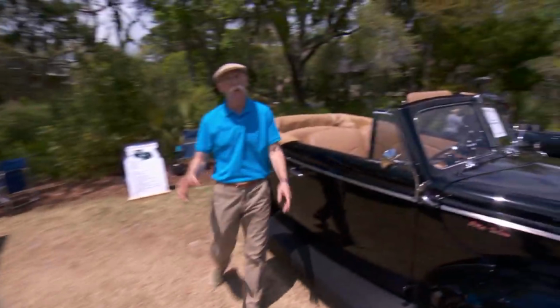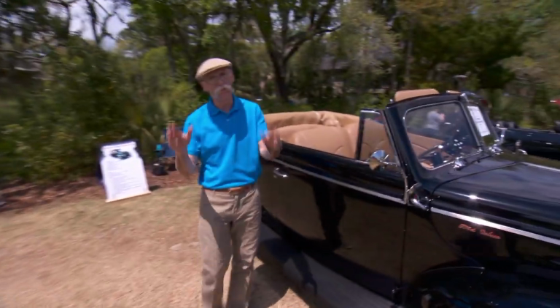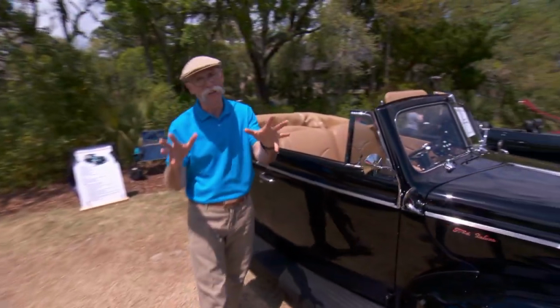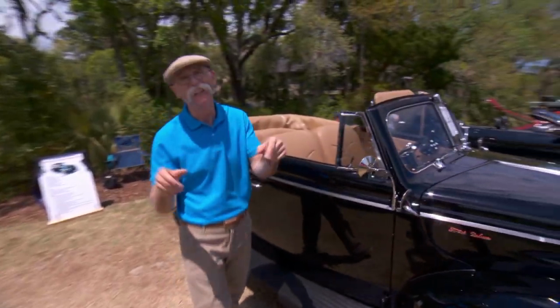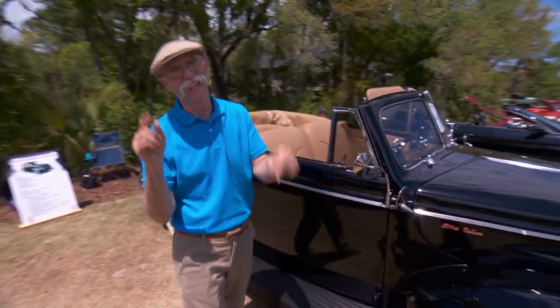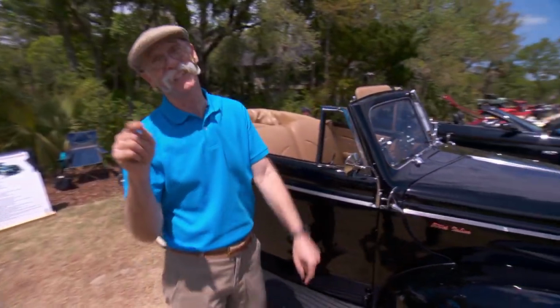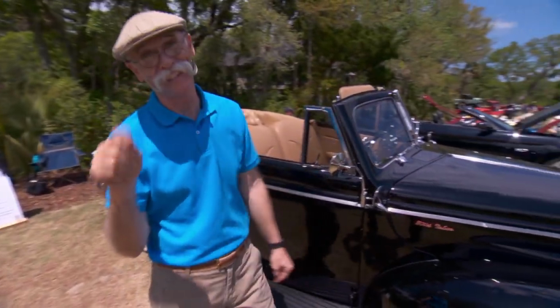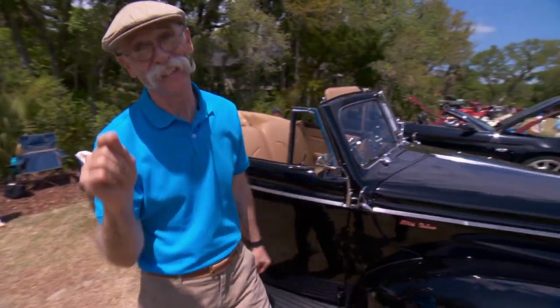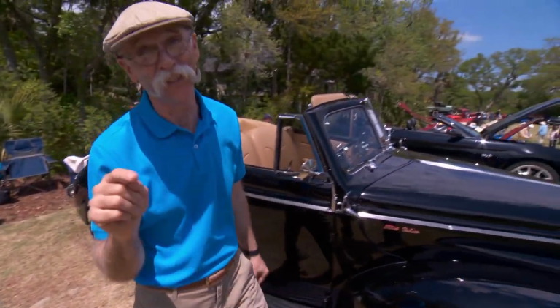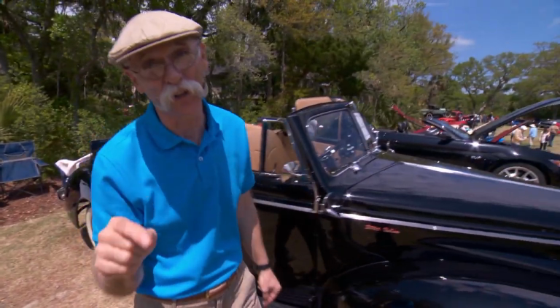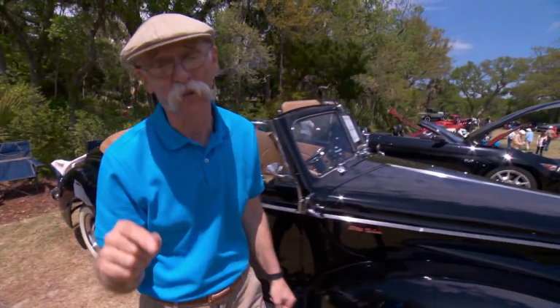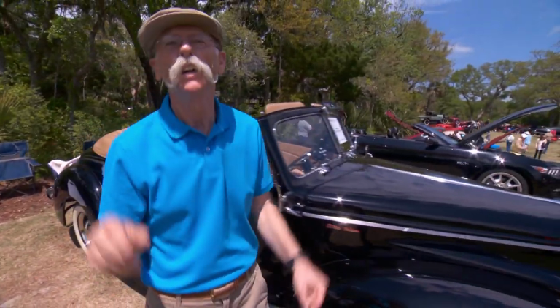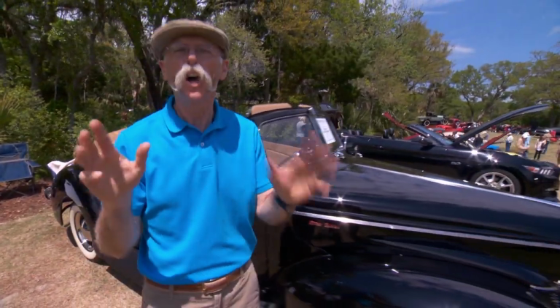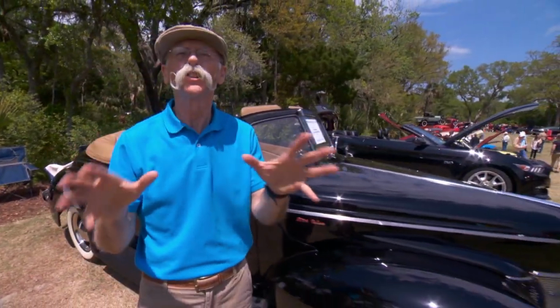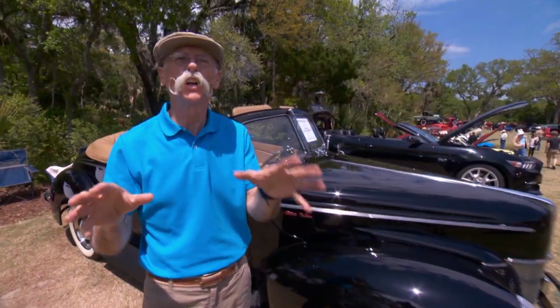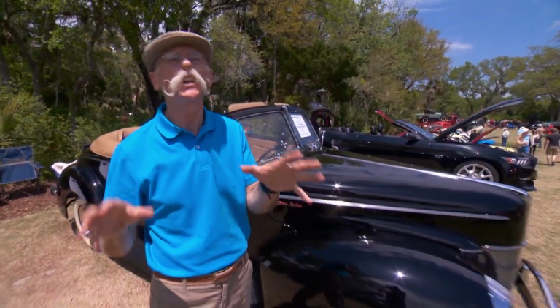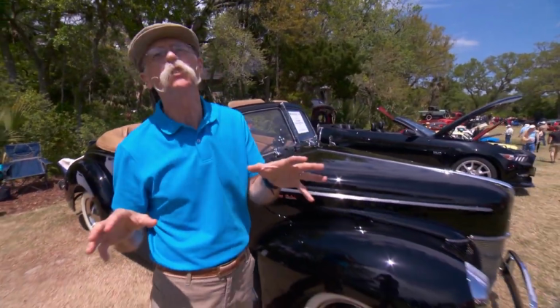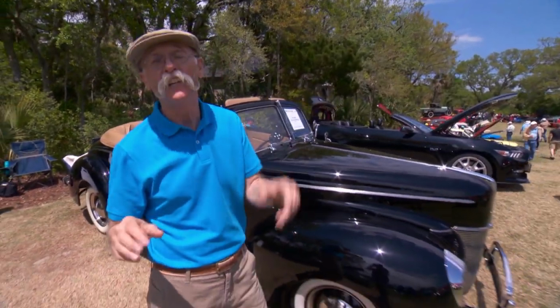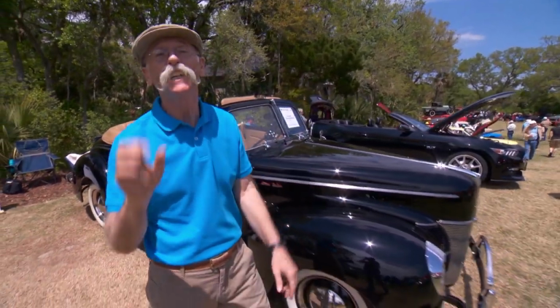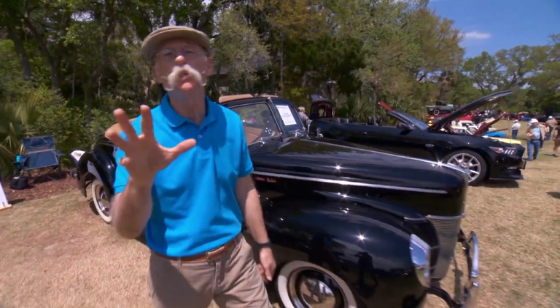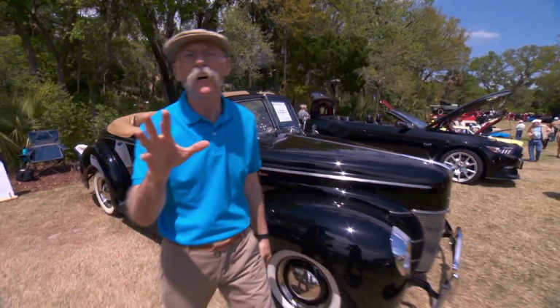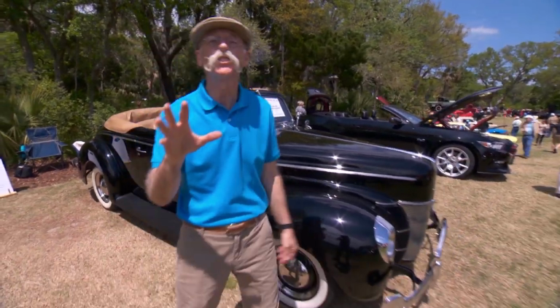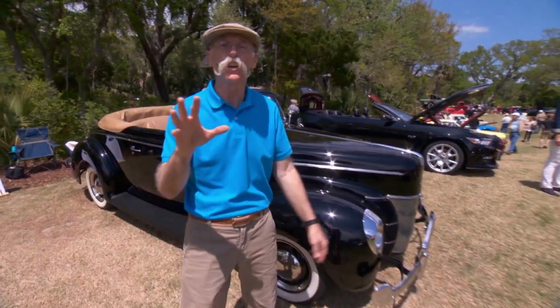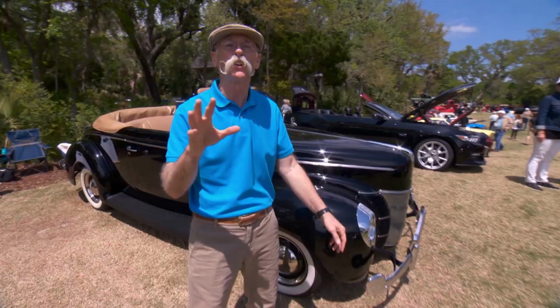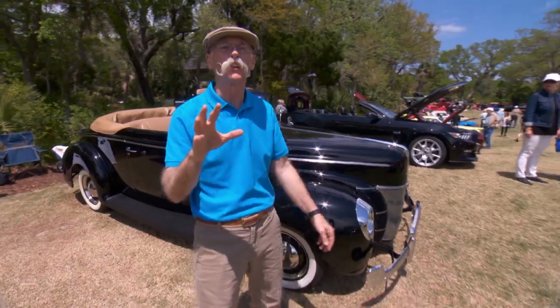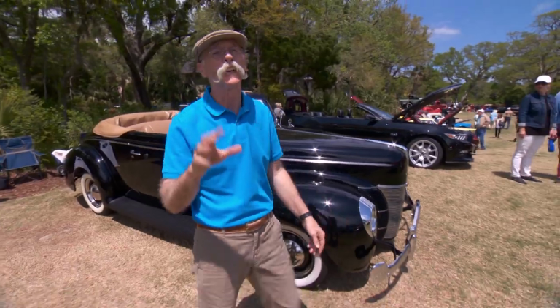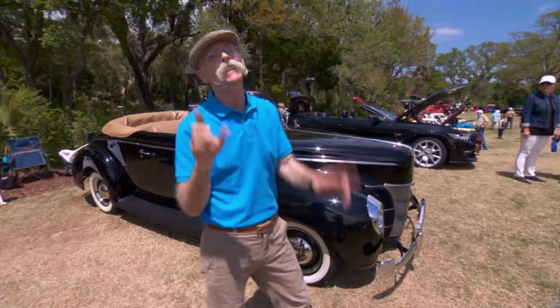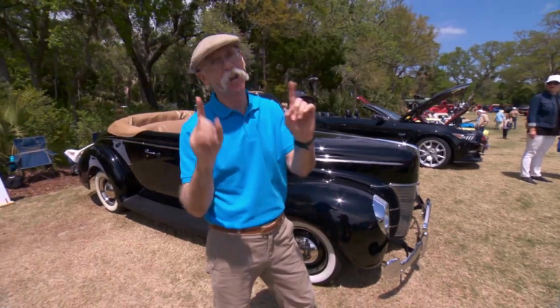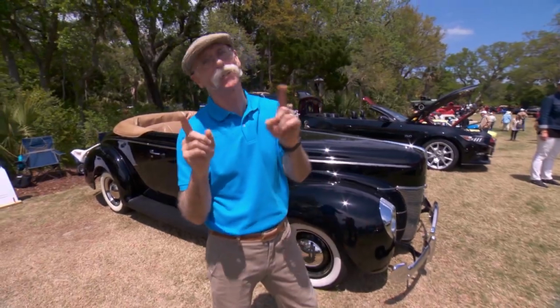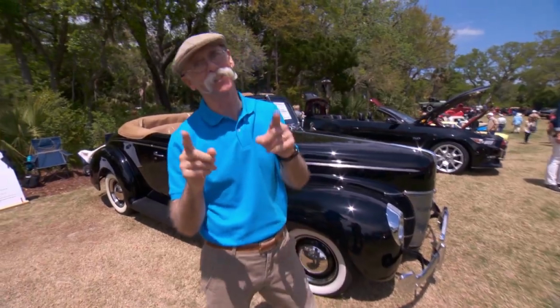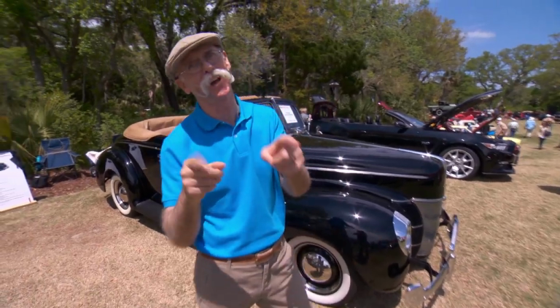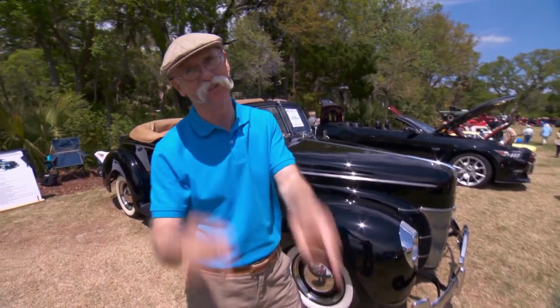Man, this is a nice show — Cars on Kiowa, Kiowa Island, South Carolina. Check this out.